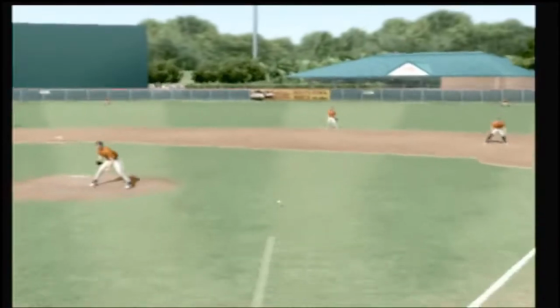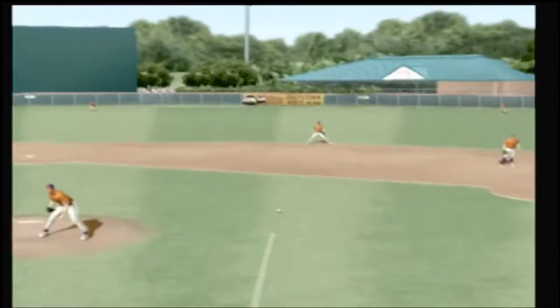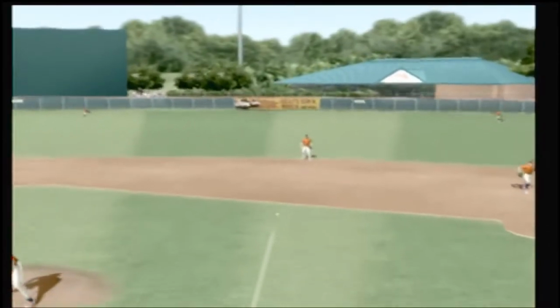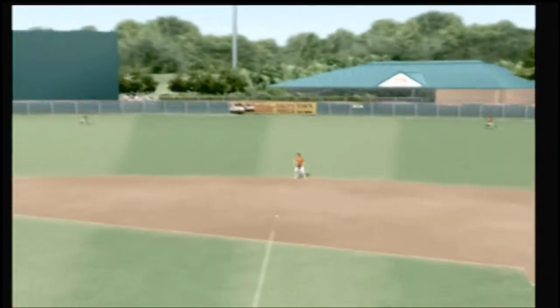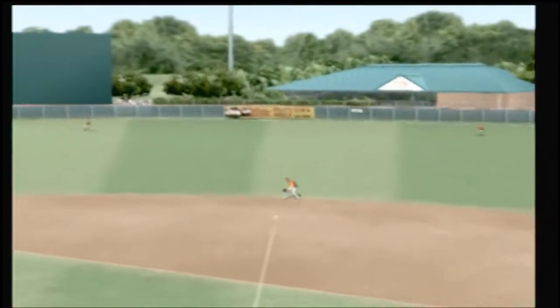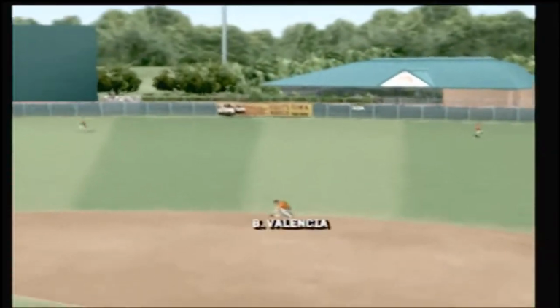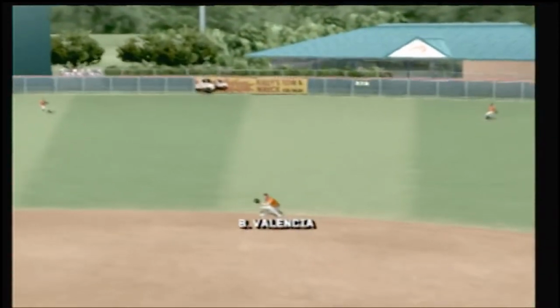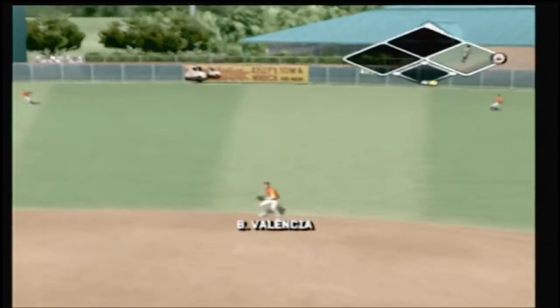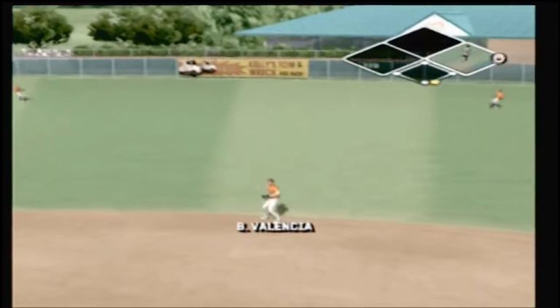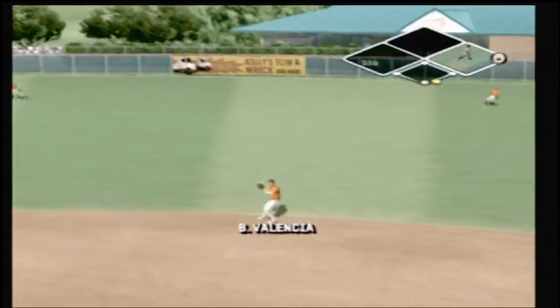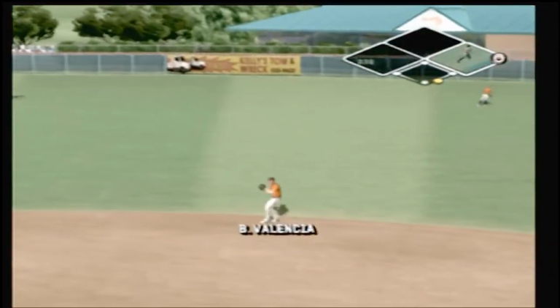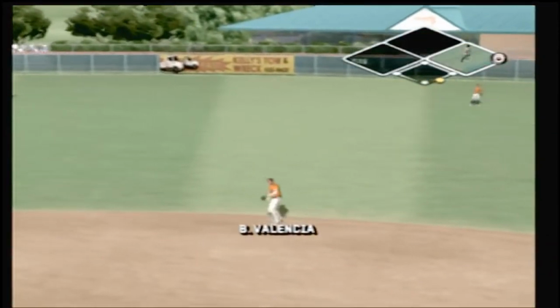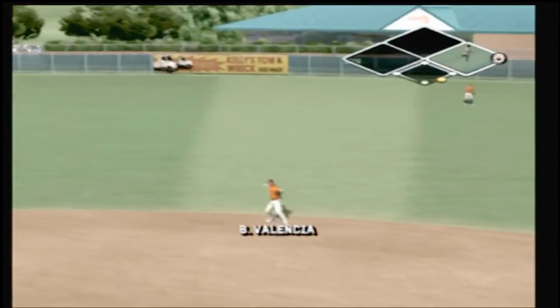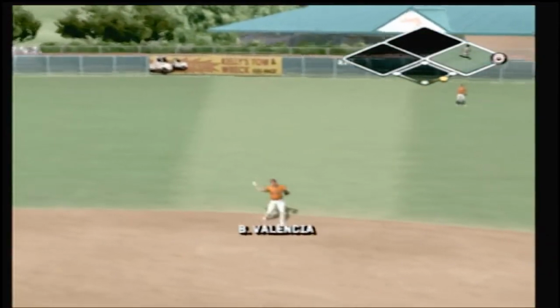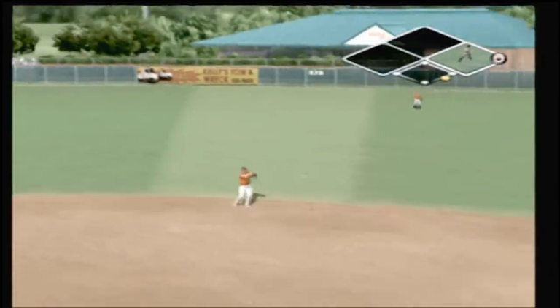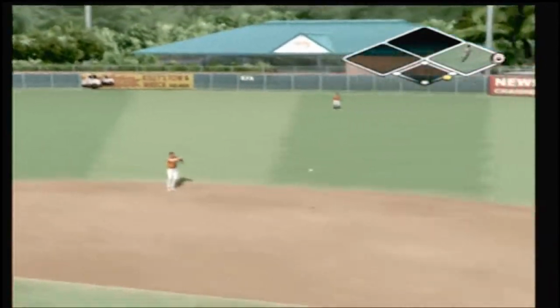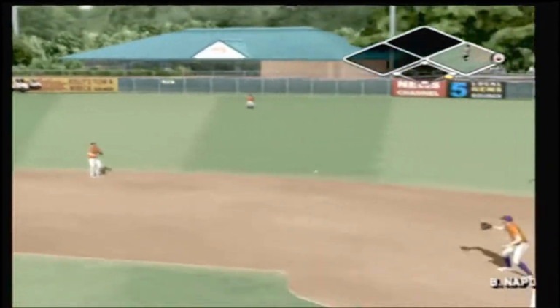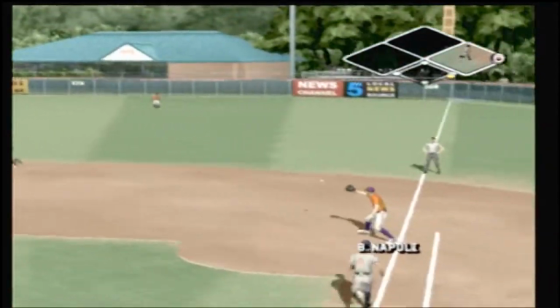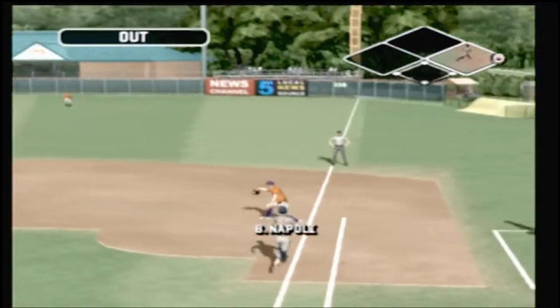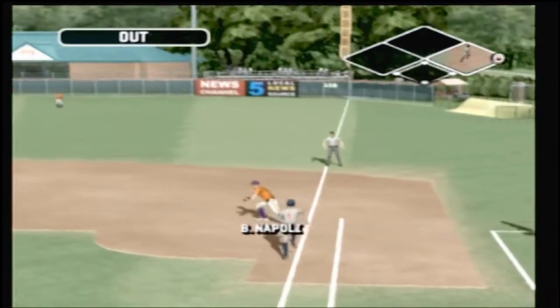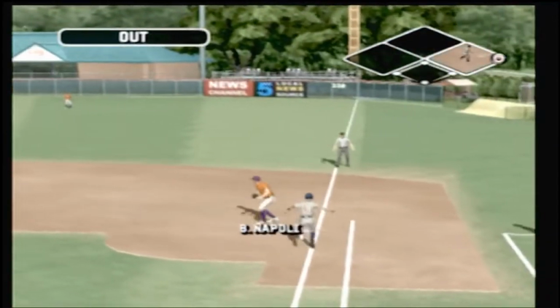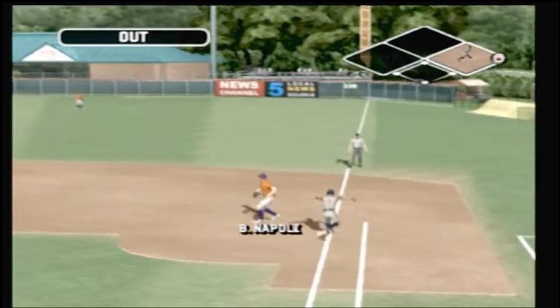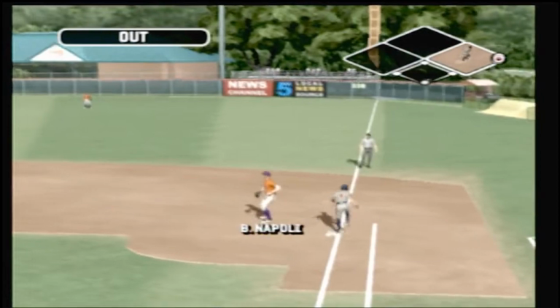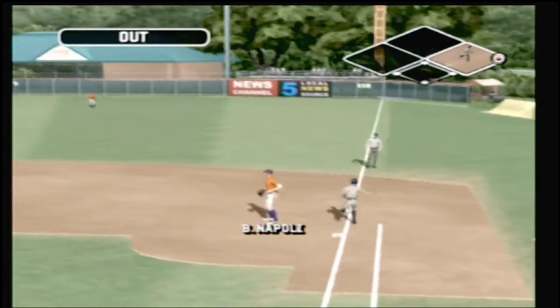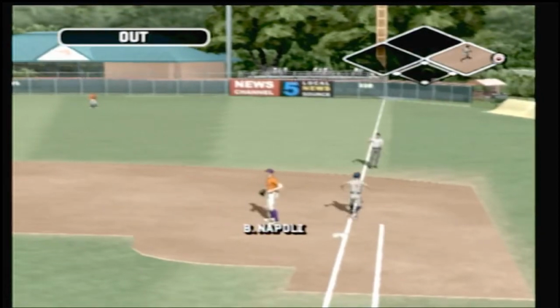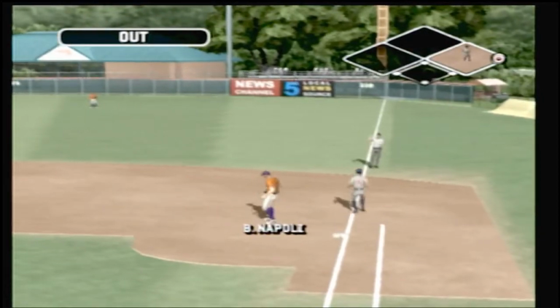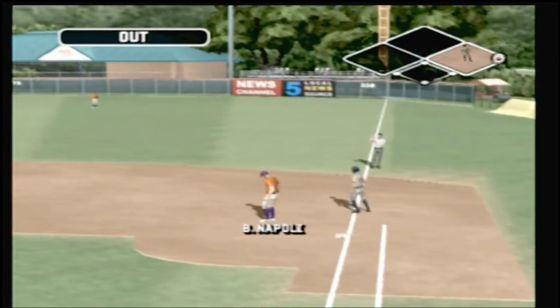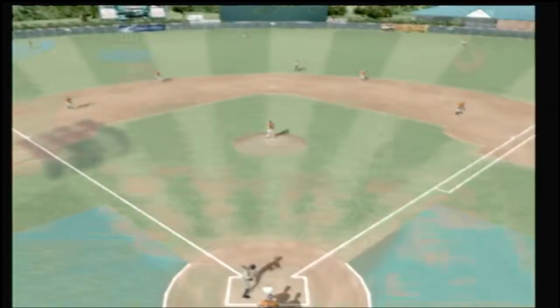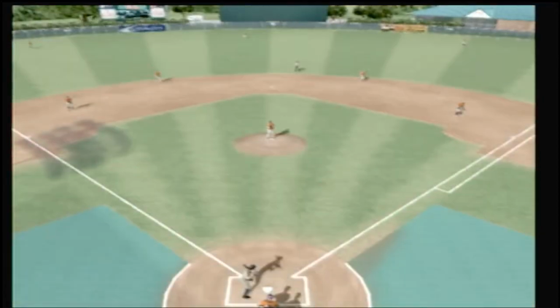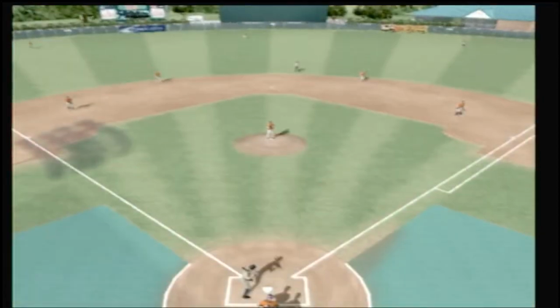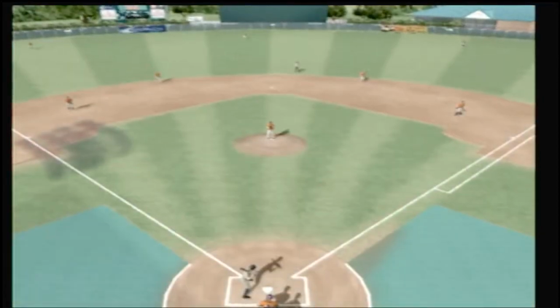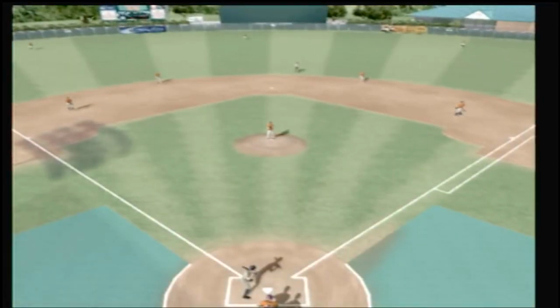On the ground to the second baseman, throw to first — that's in time for the out.